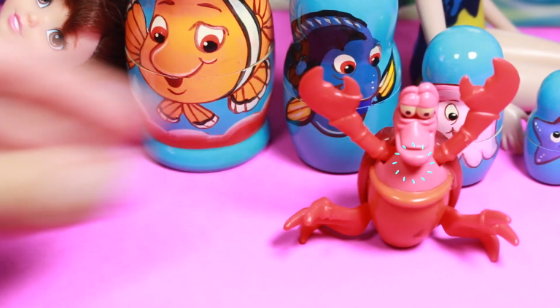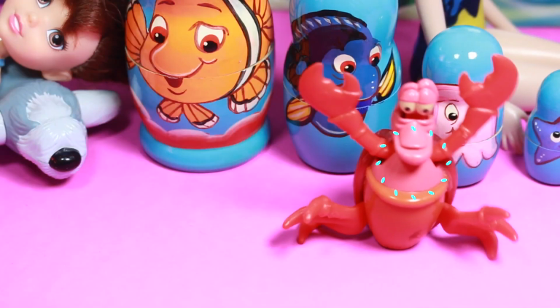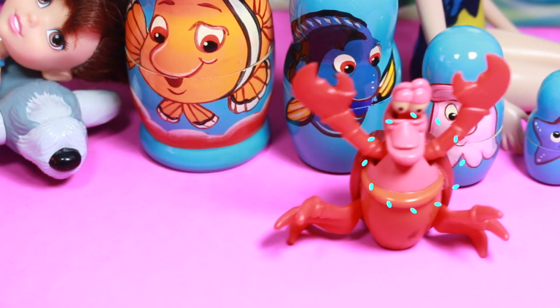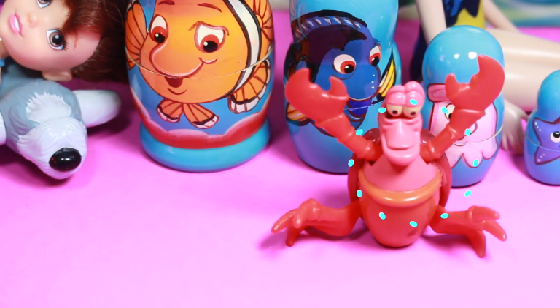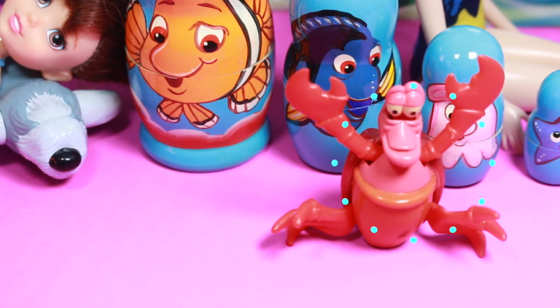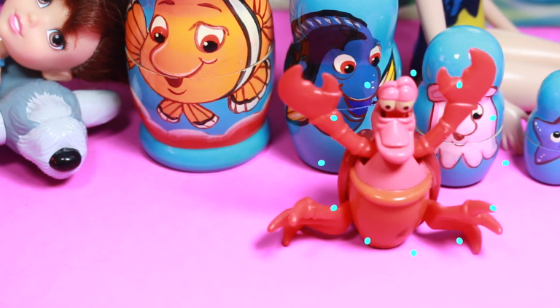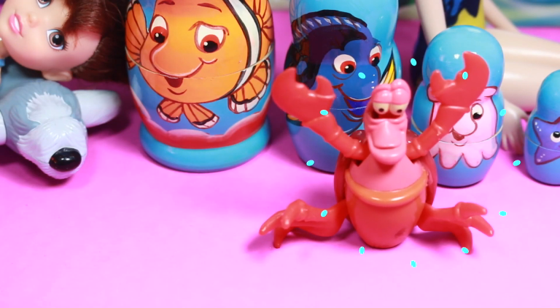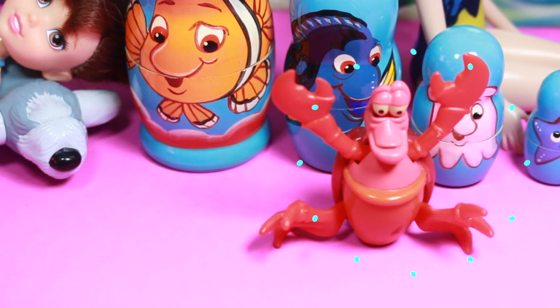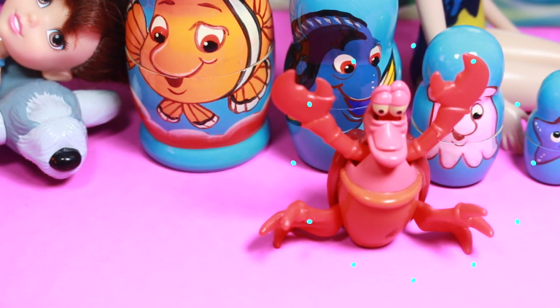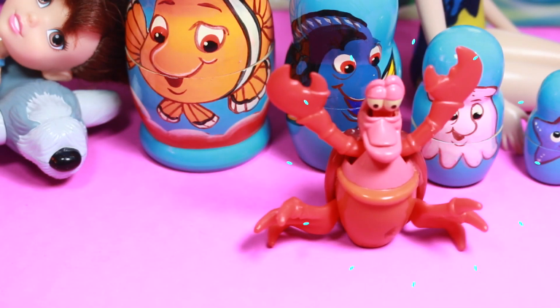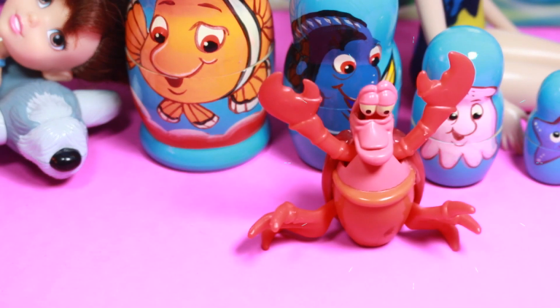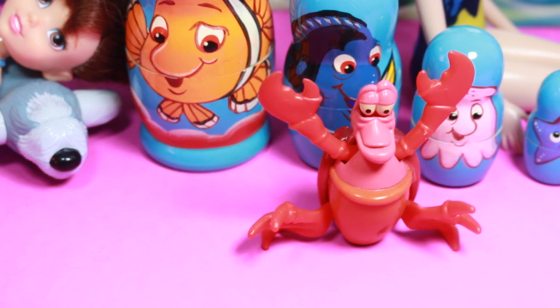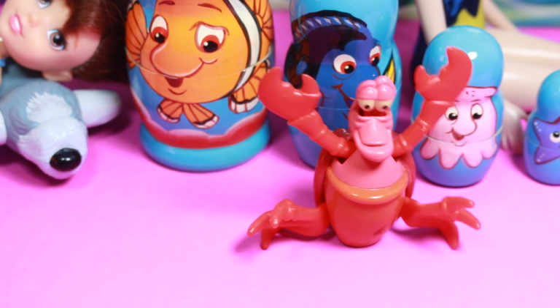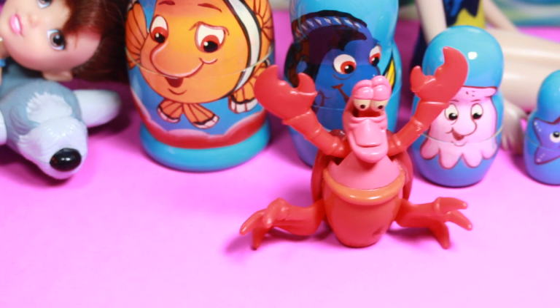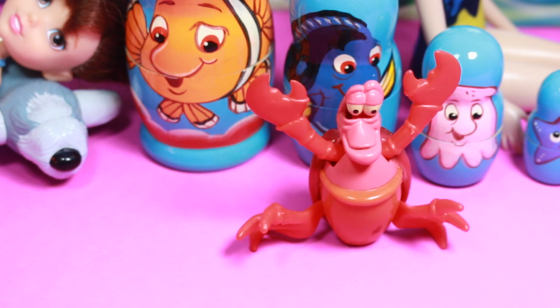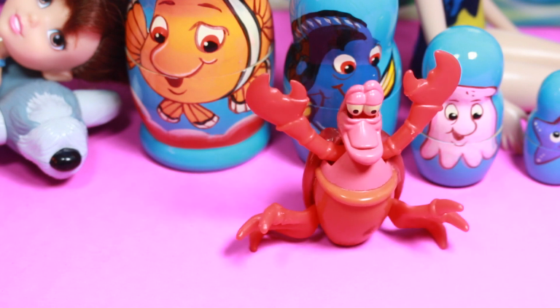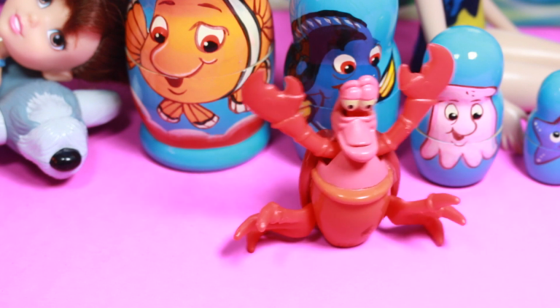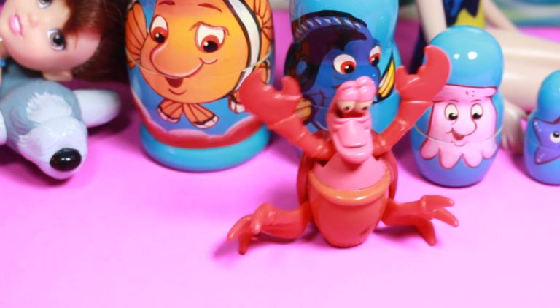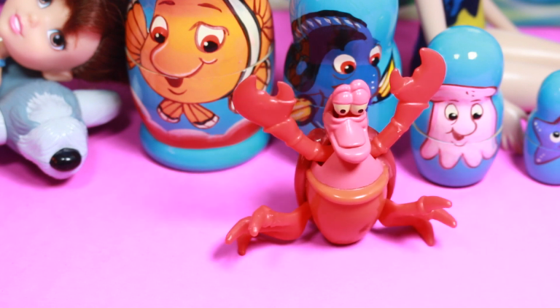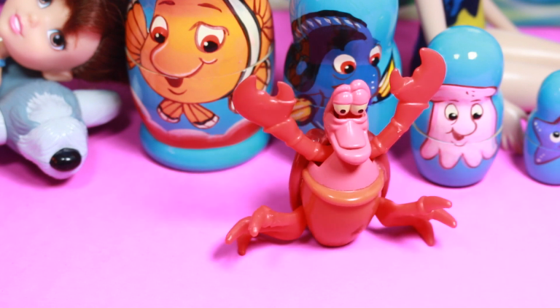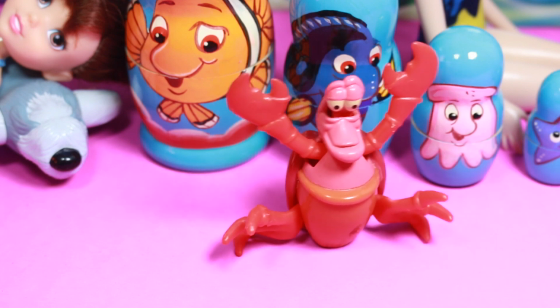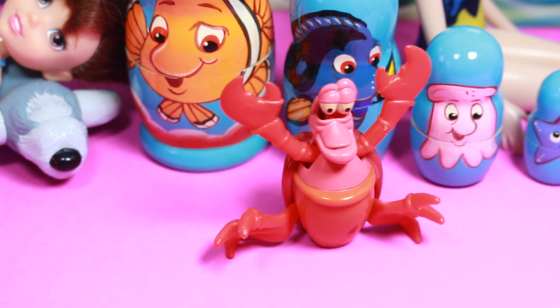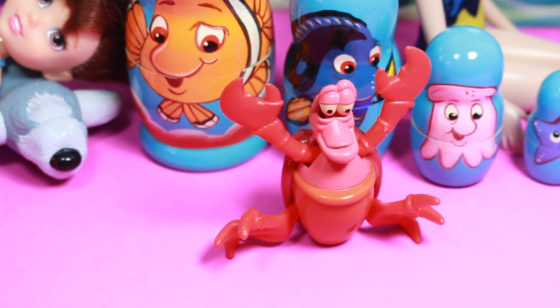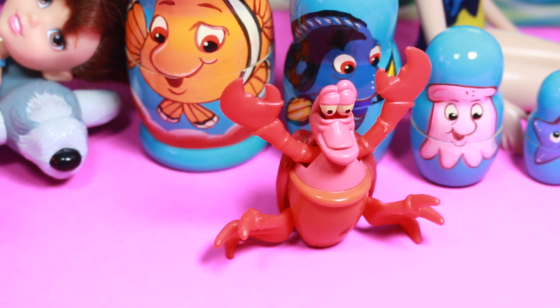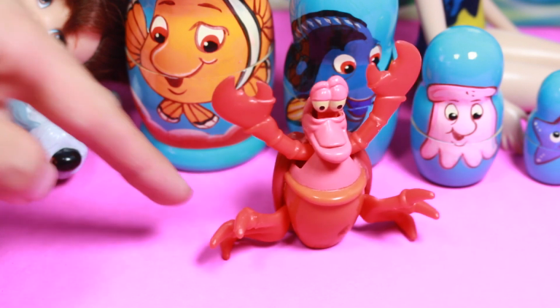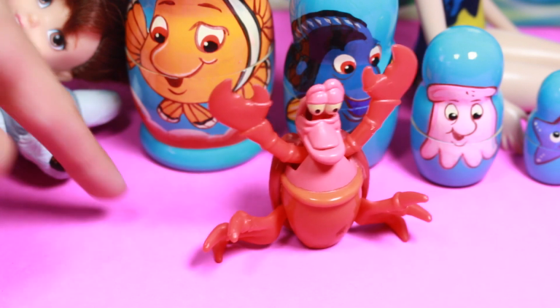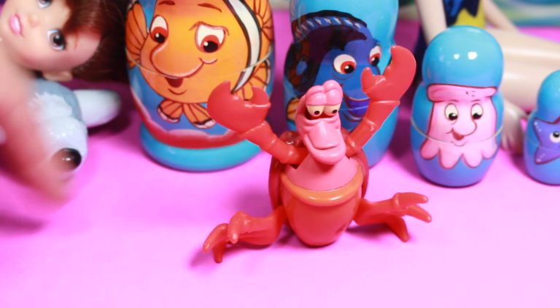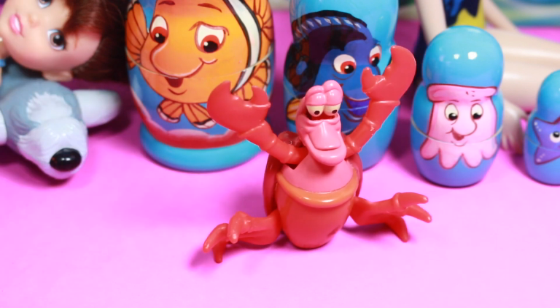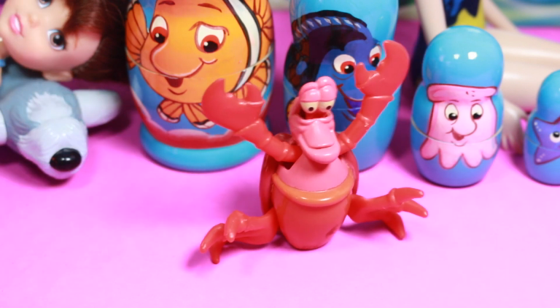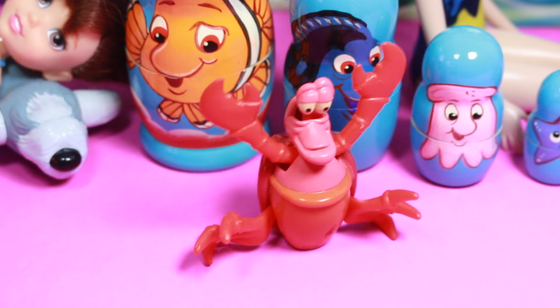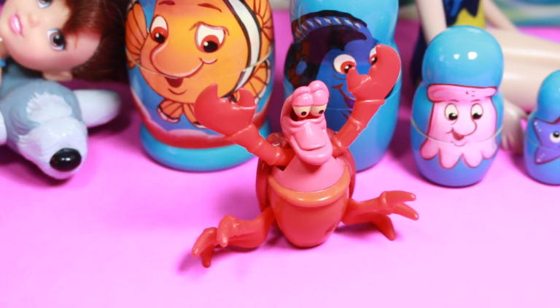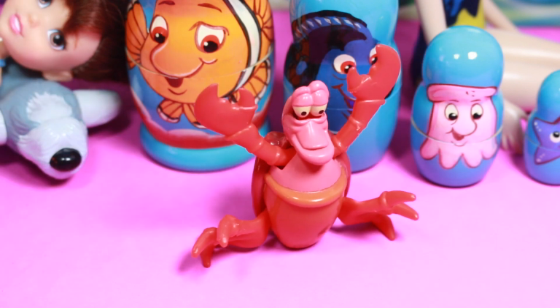You can wind him up and then look at him move. He really moves like a crab walking sideways.